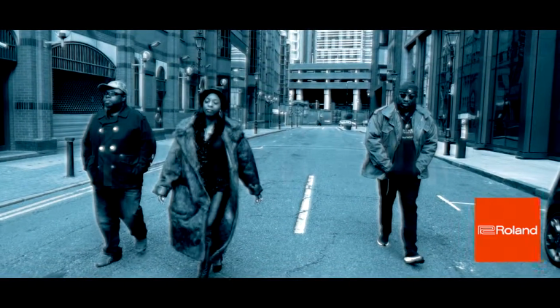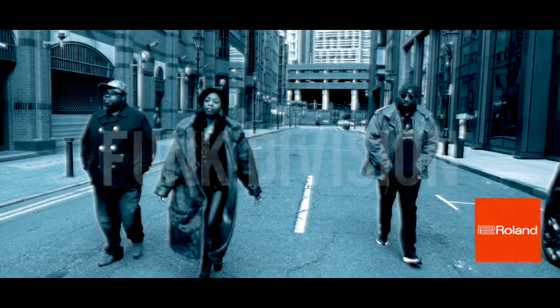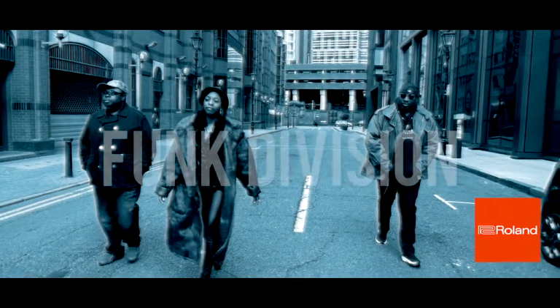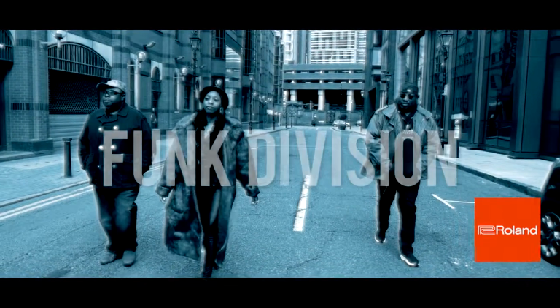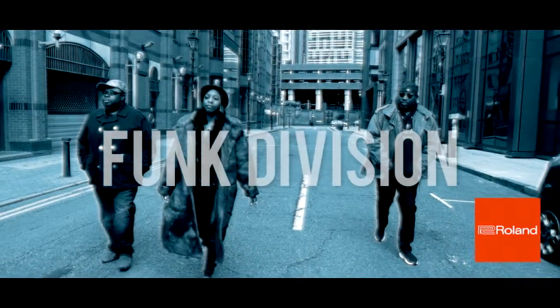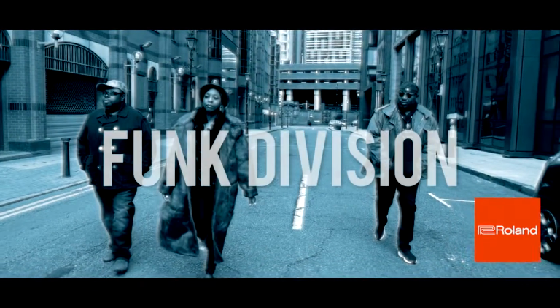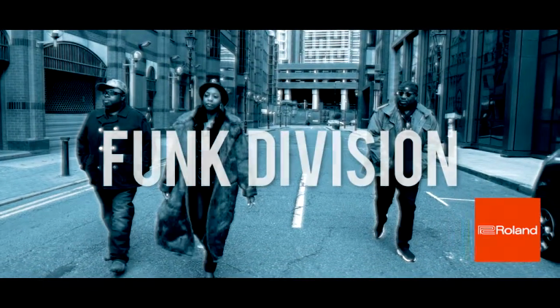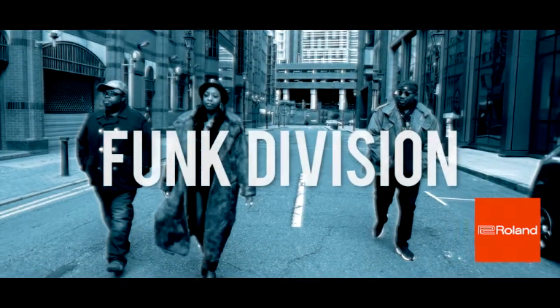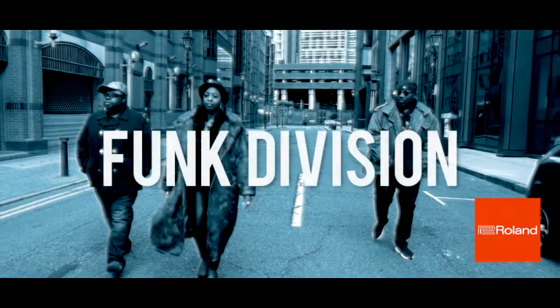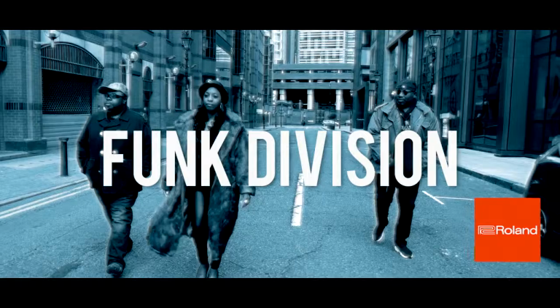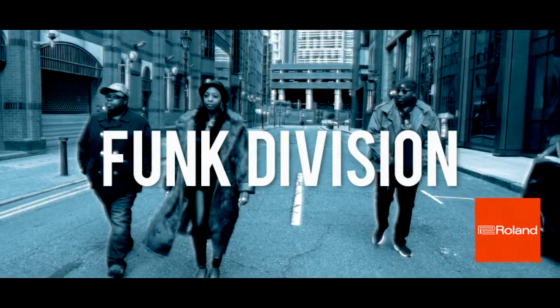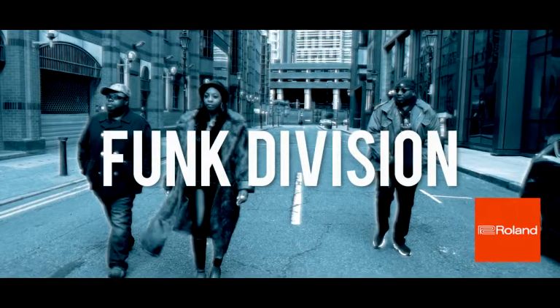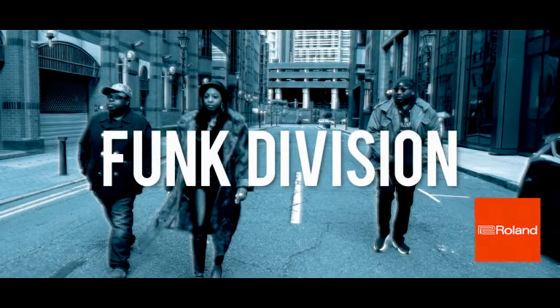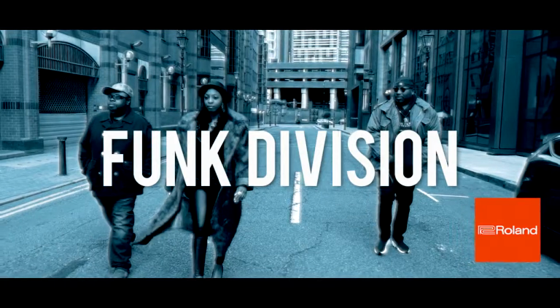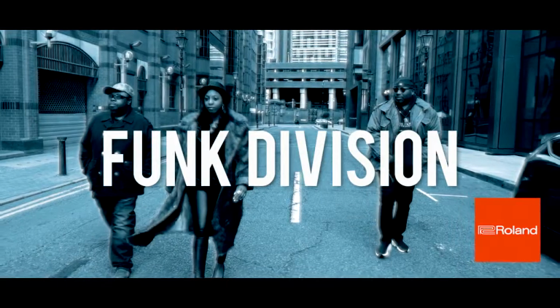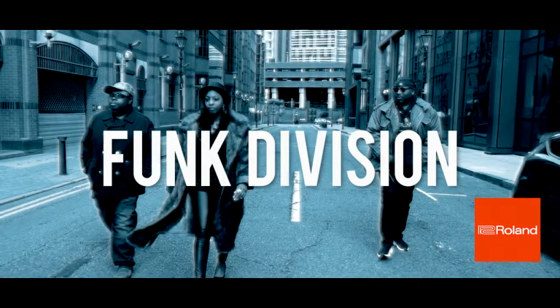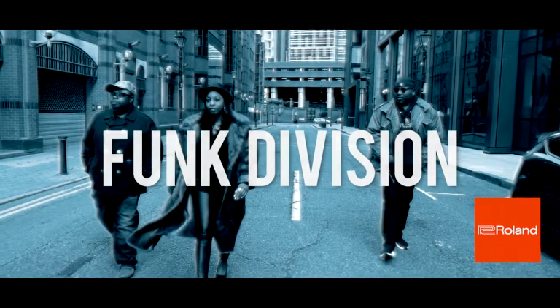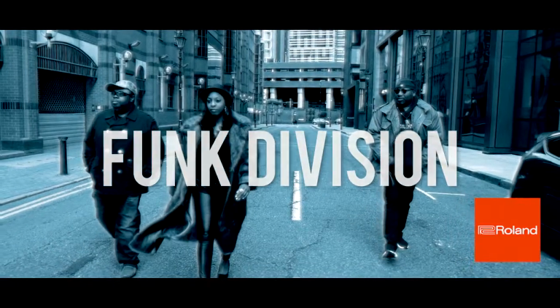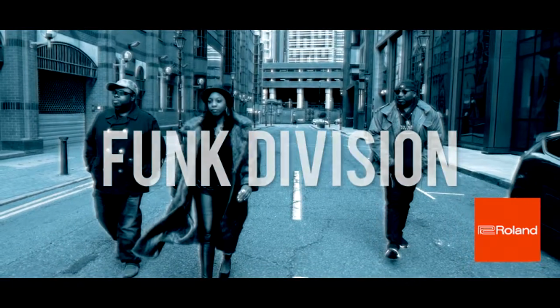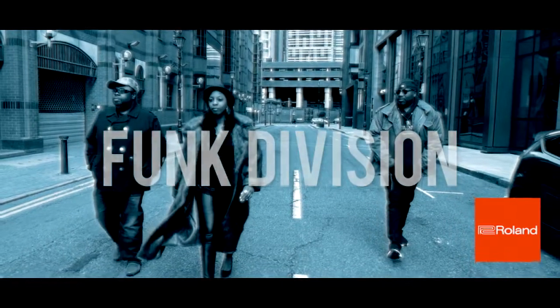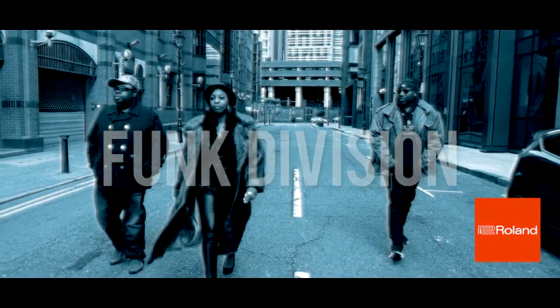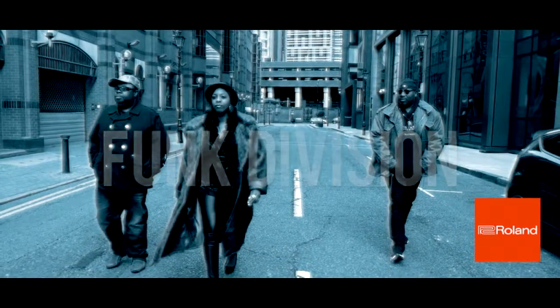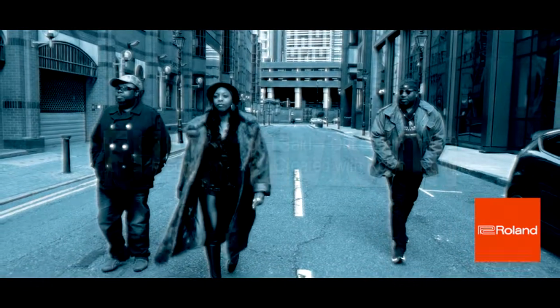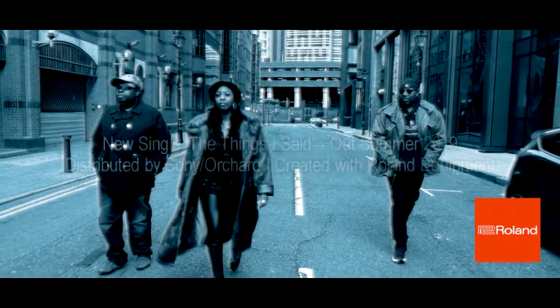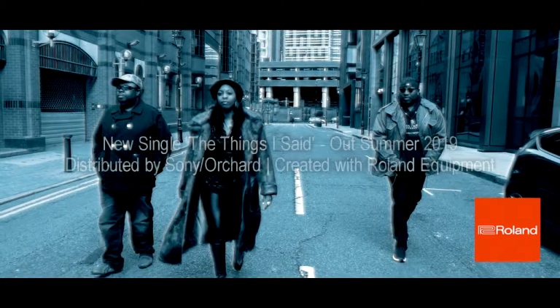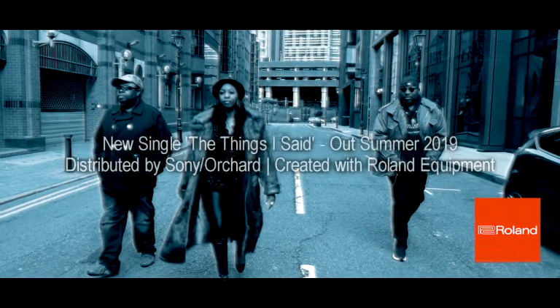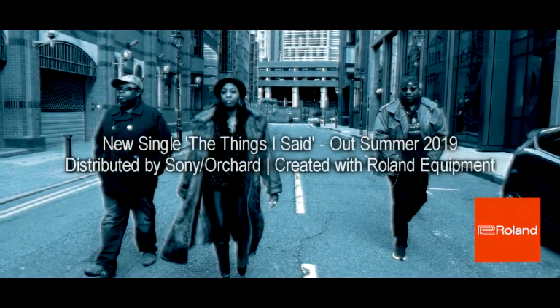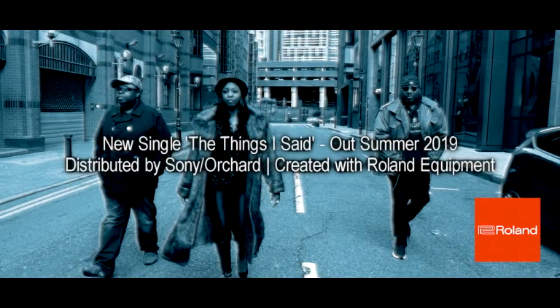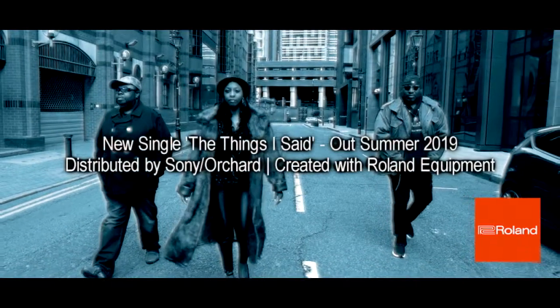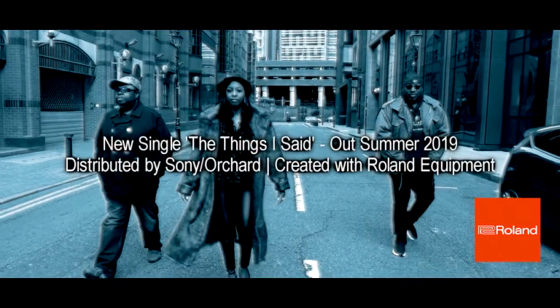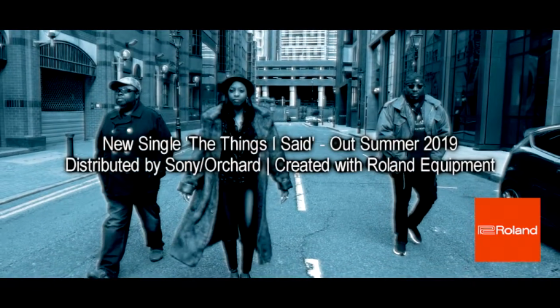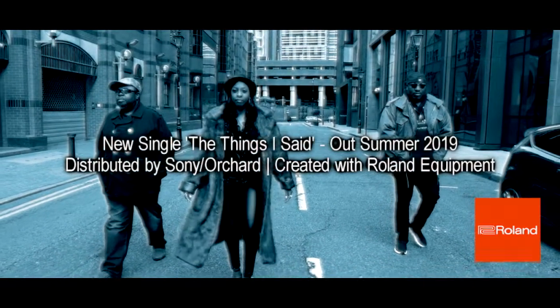And in case you didn't know, we're Funkdivision, and to make our songs, we always use Roland Sound Equipment.